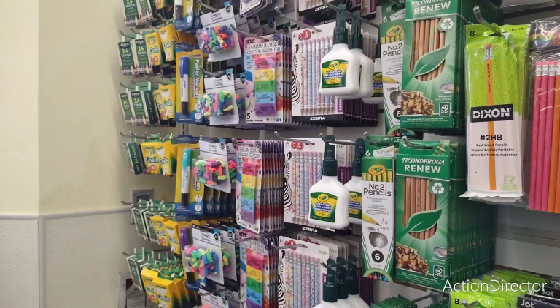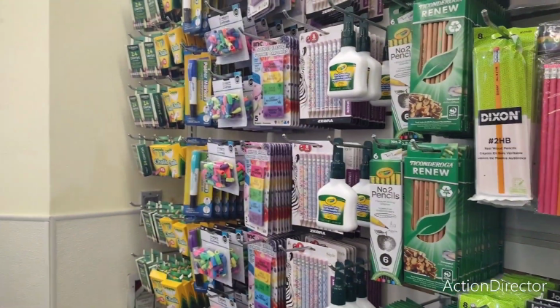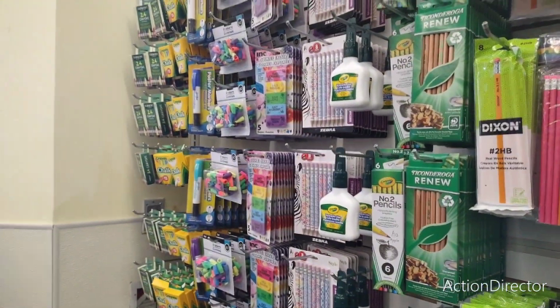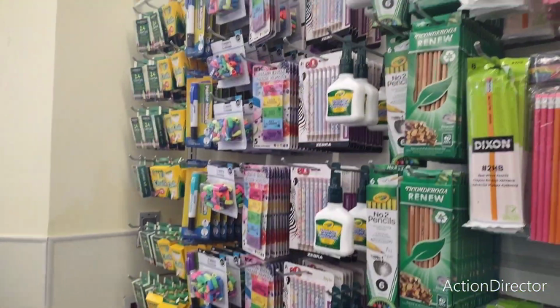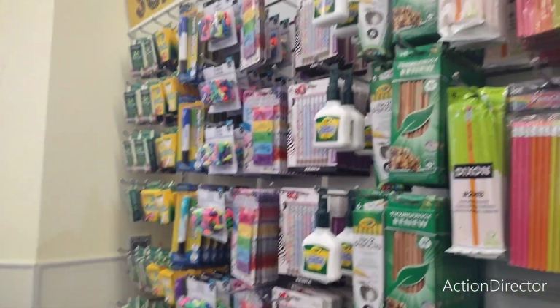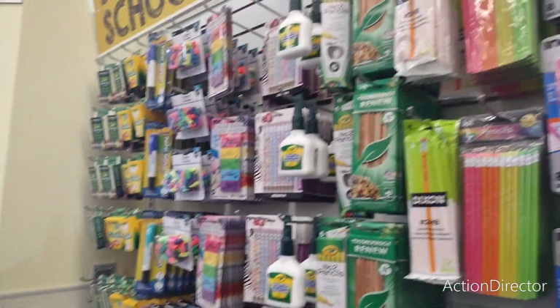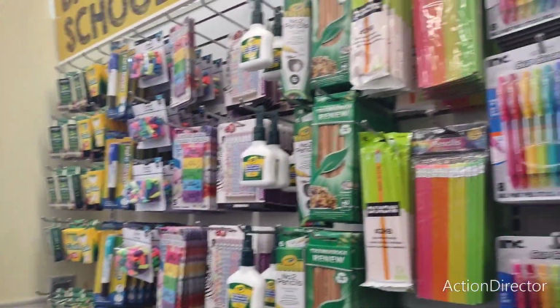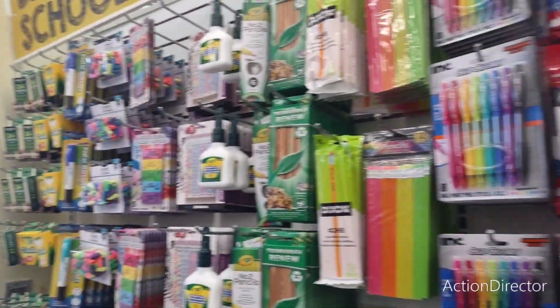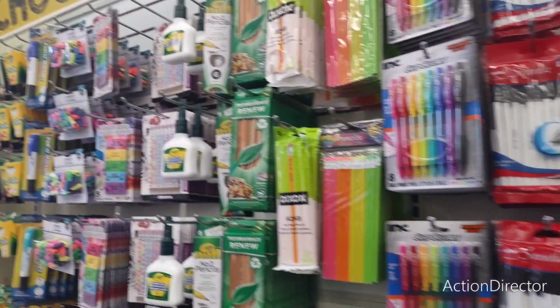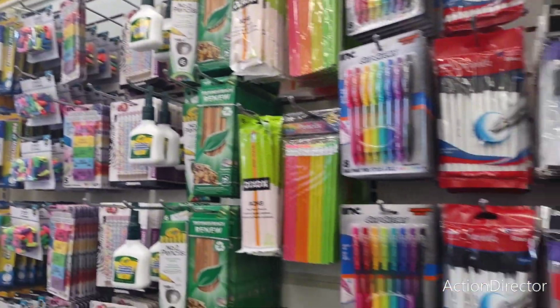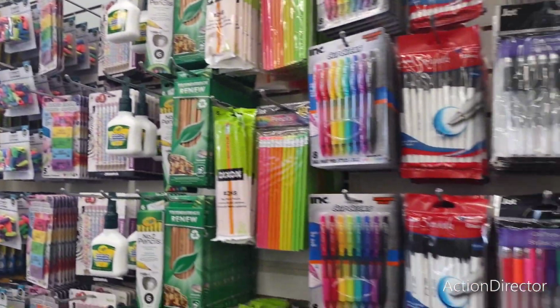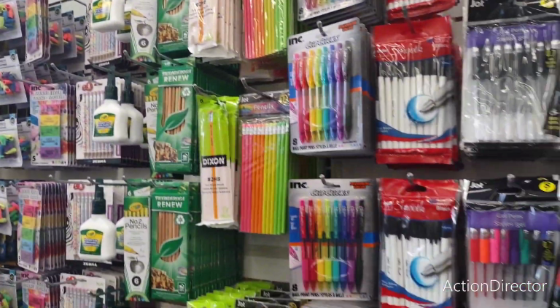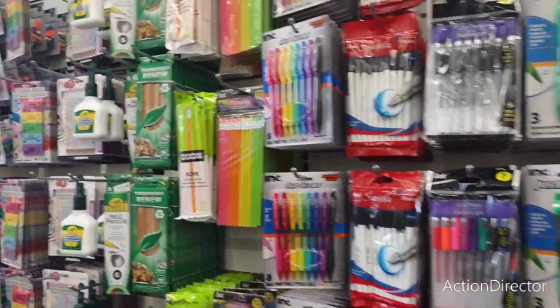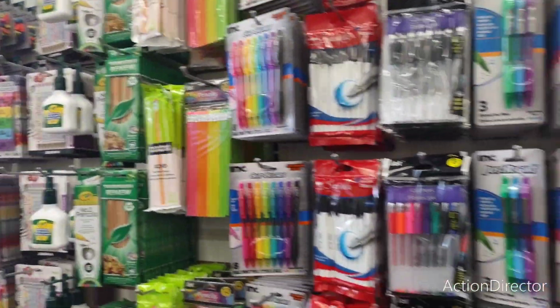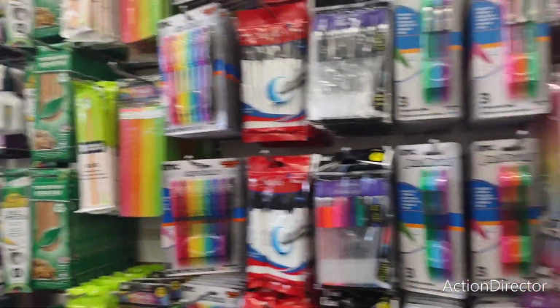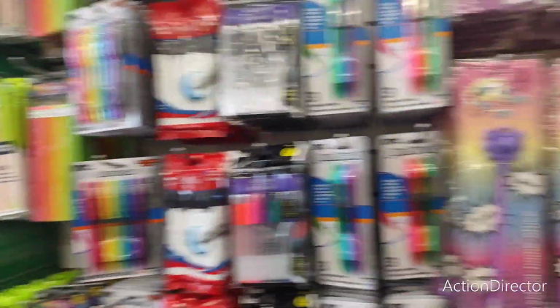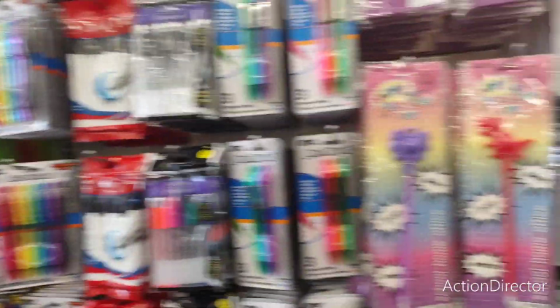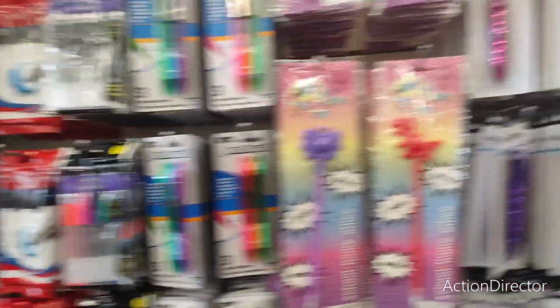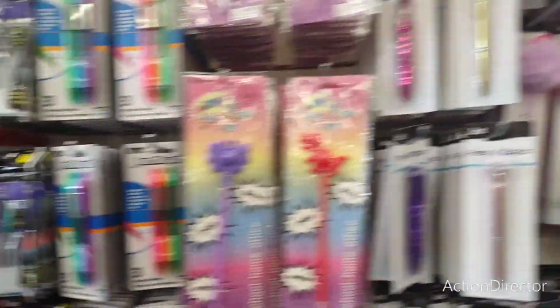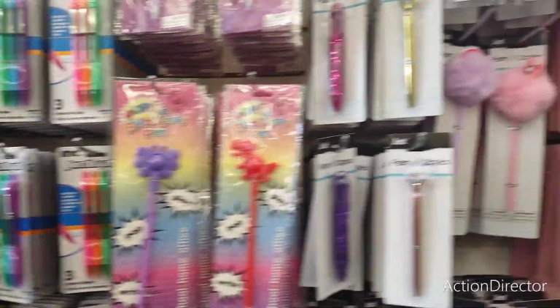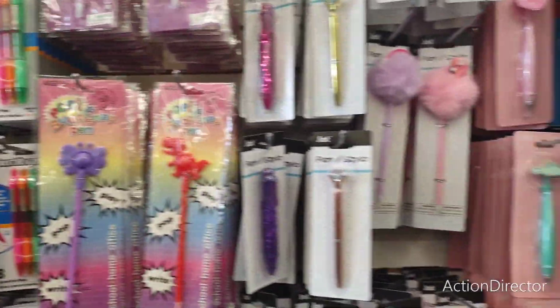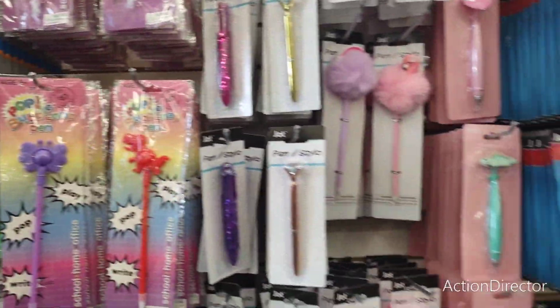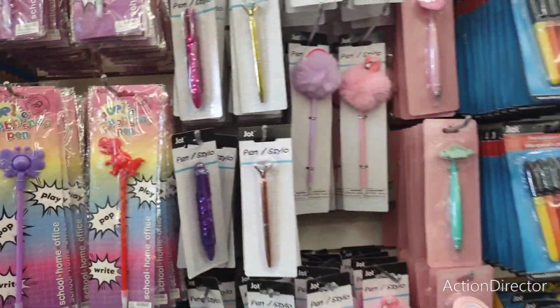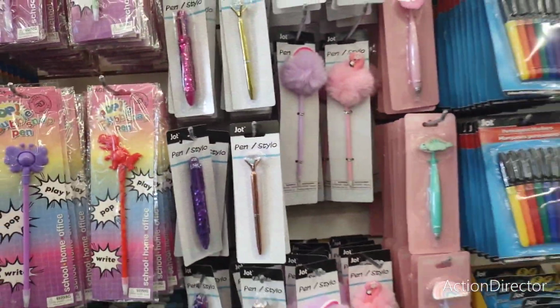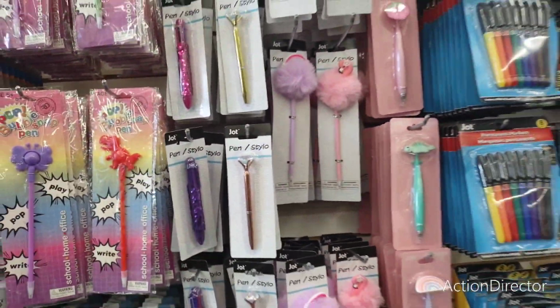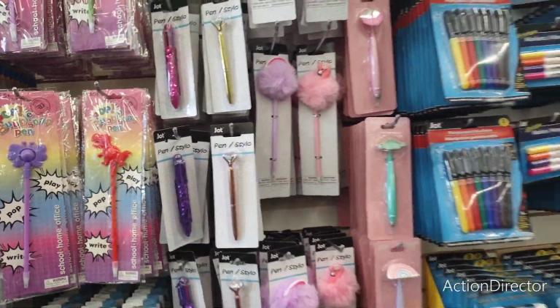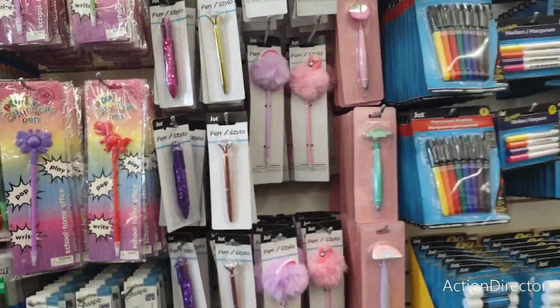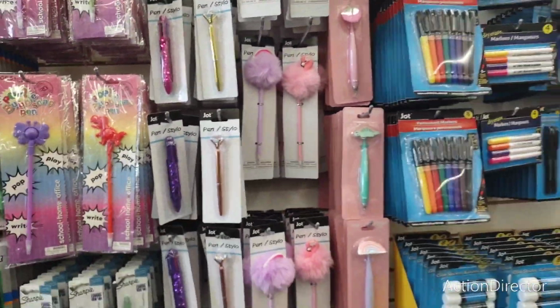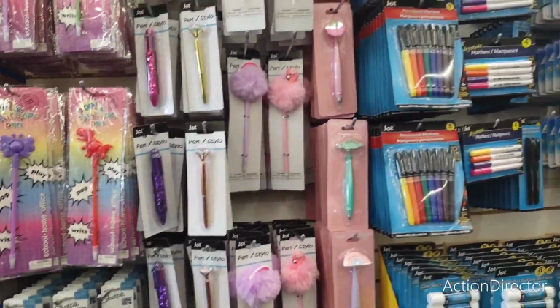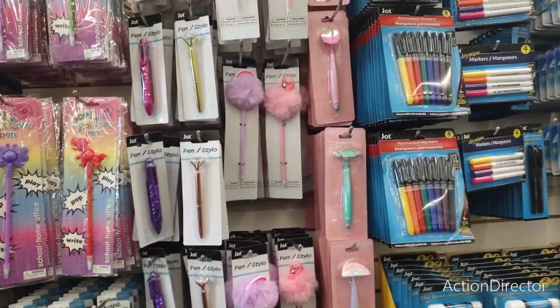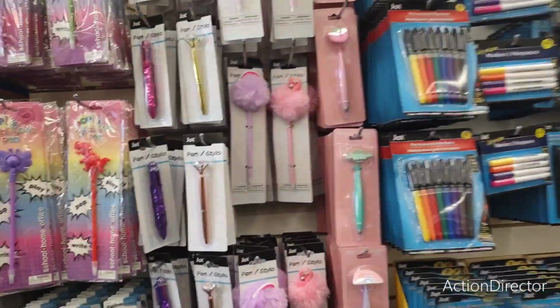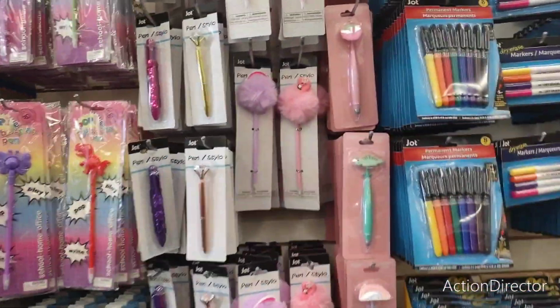All these cool school supplies or office supplies — it just depends on how you want to use them.